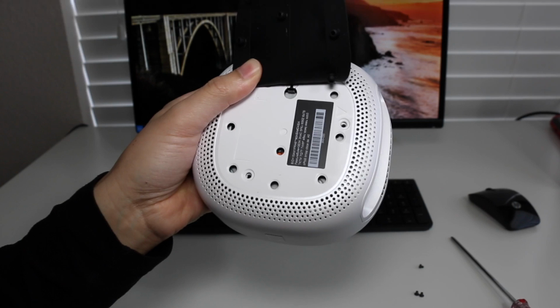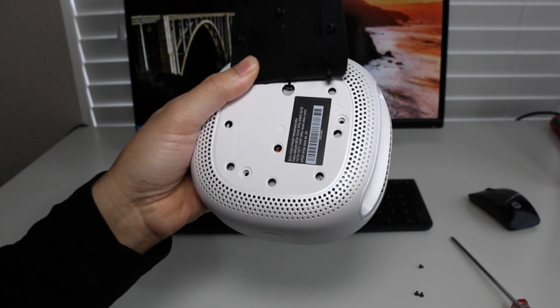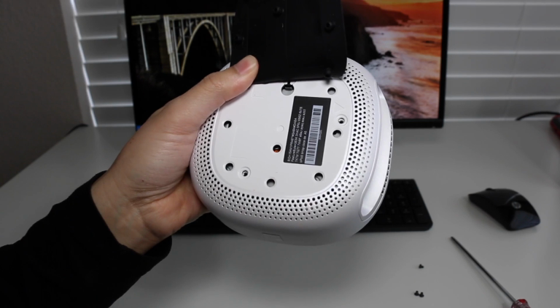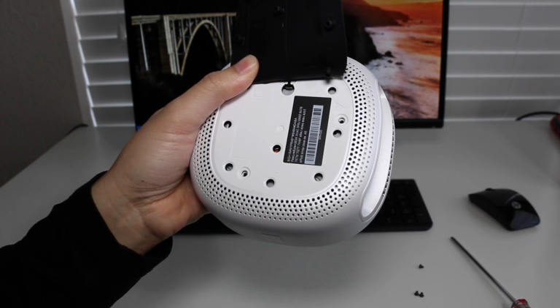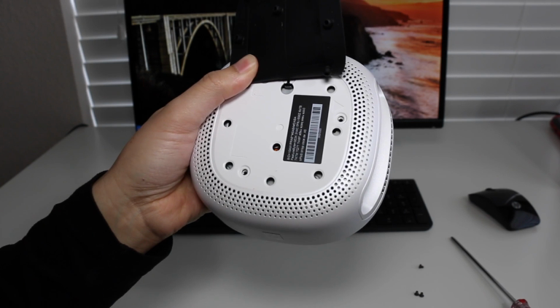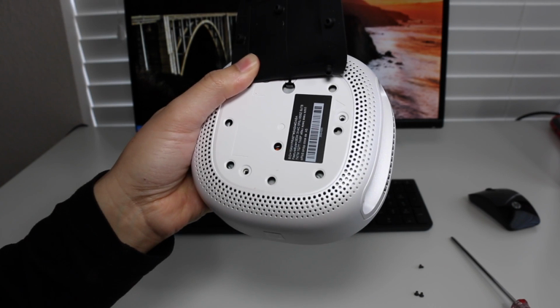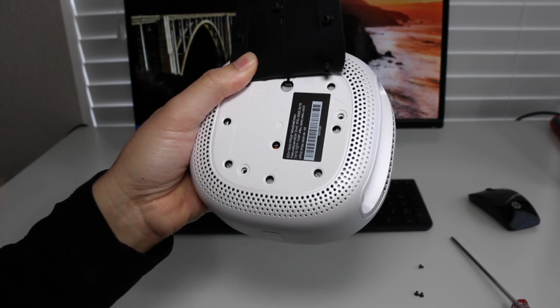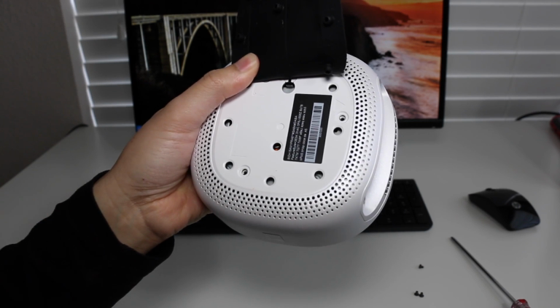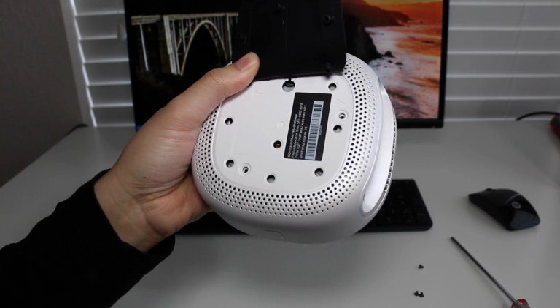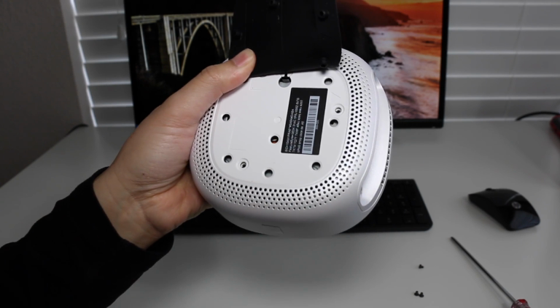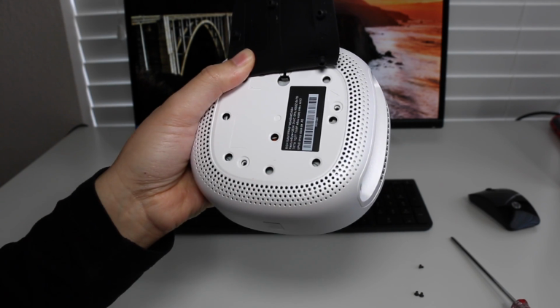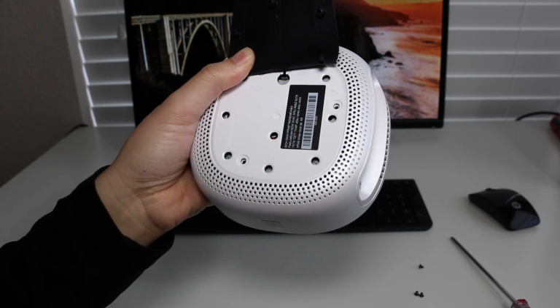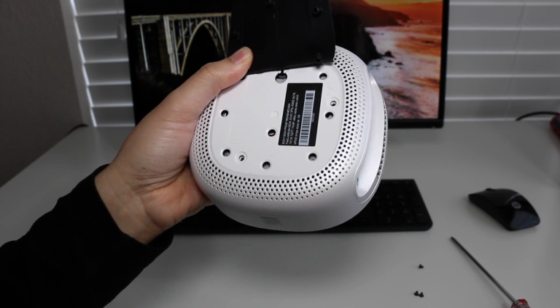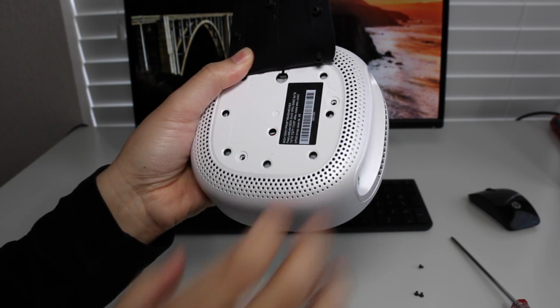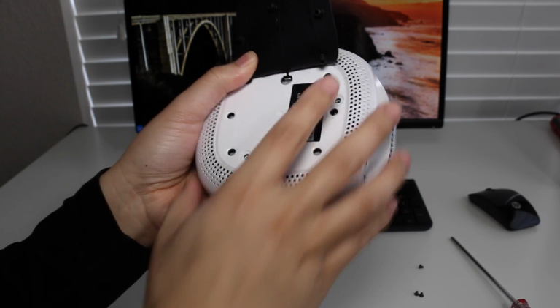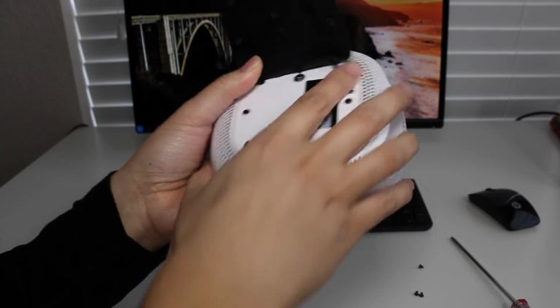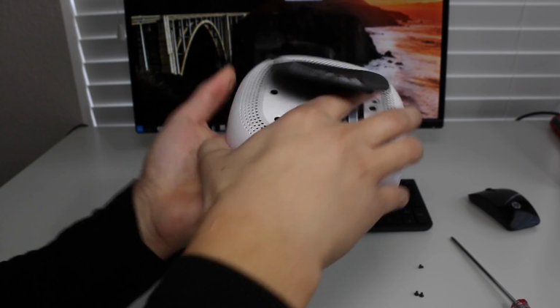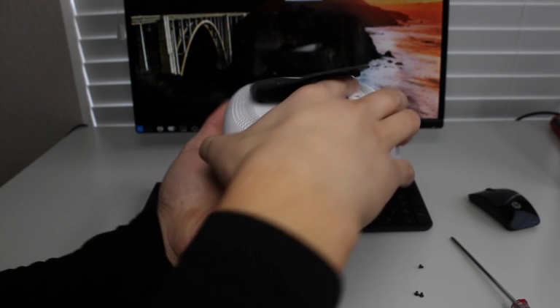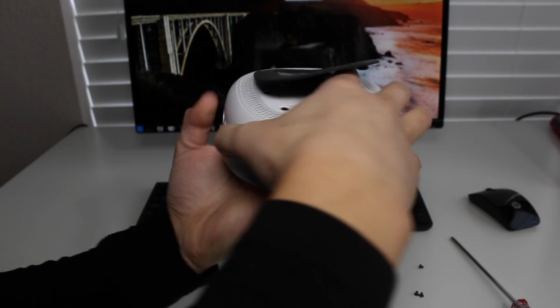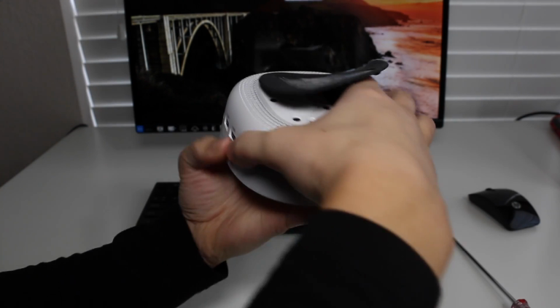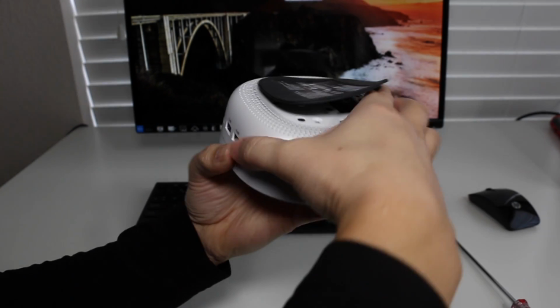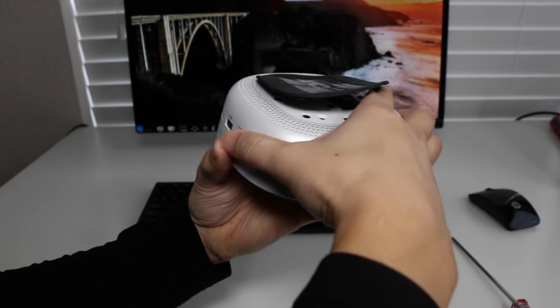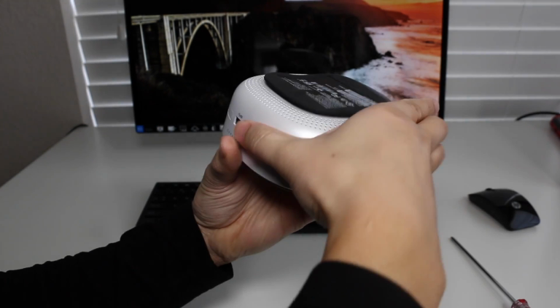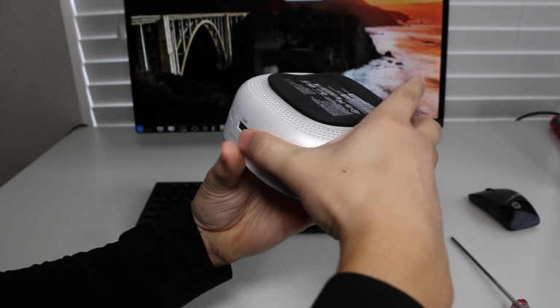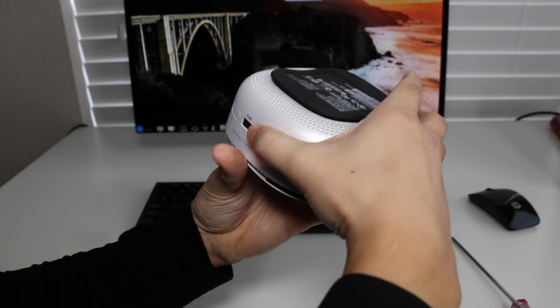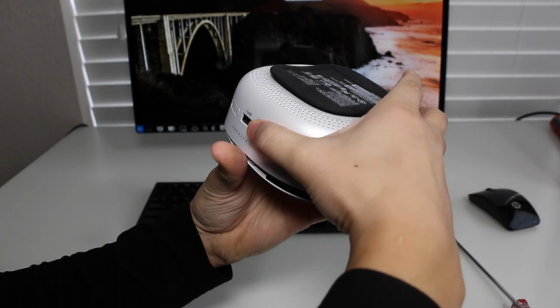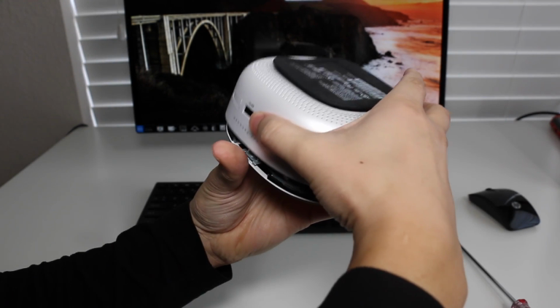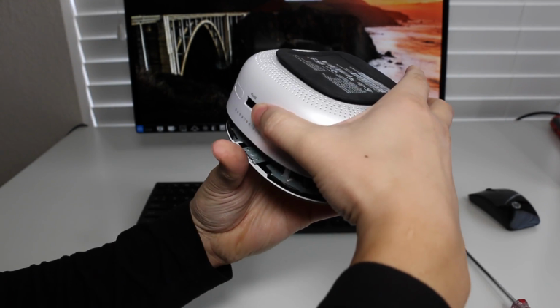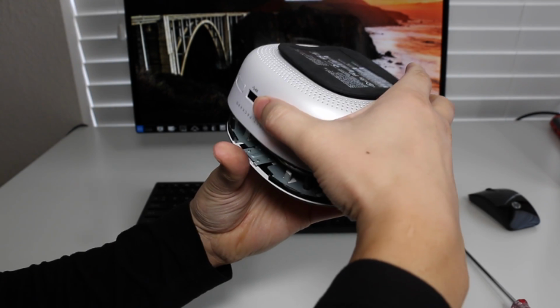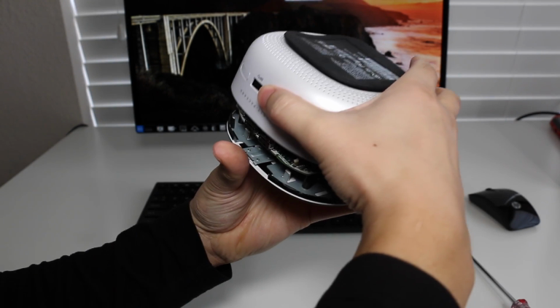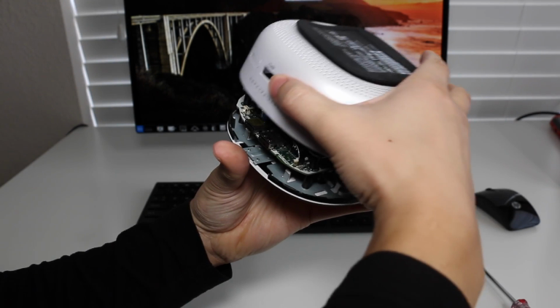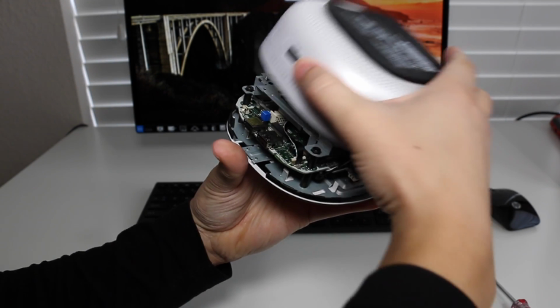Hey, what's up YouTube? Andrew here. Today I'm going to revisit the HP Pavilion Mini and show you what components are upgradable.